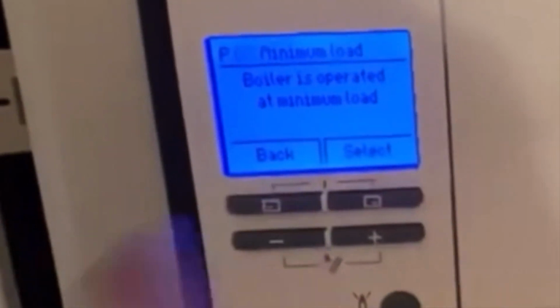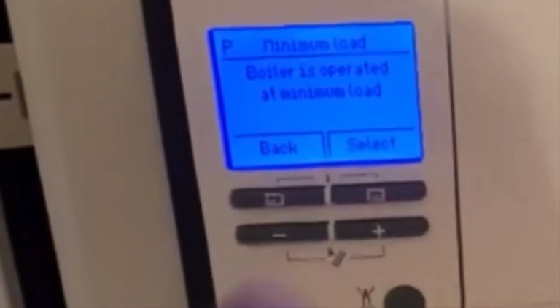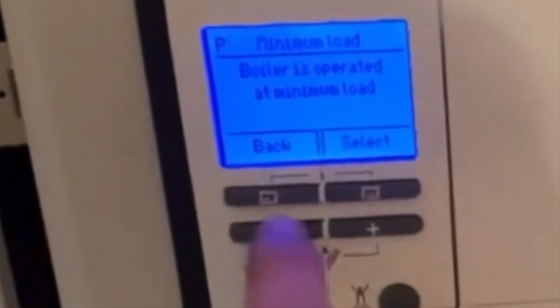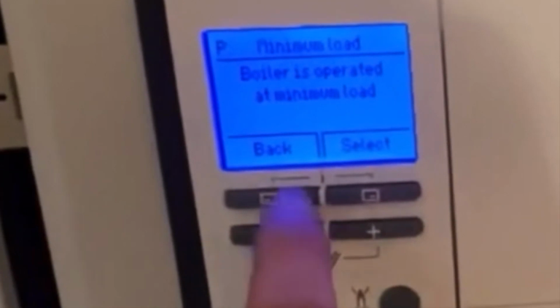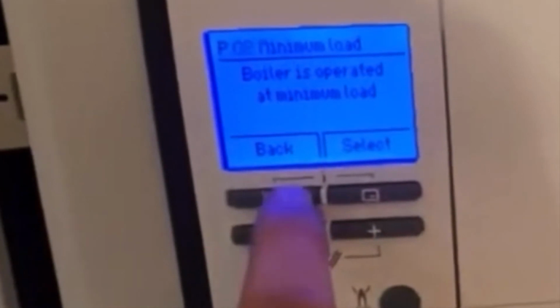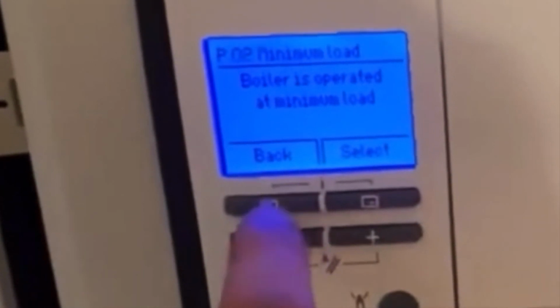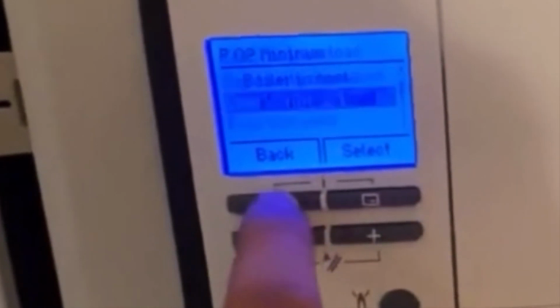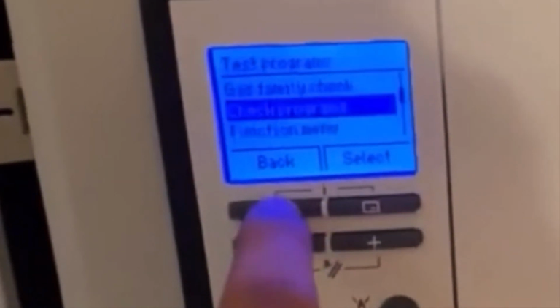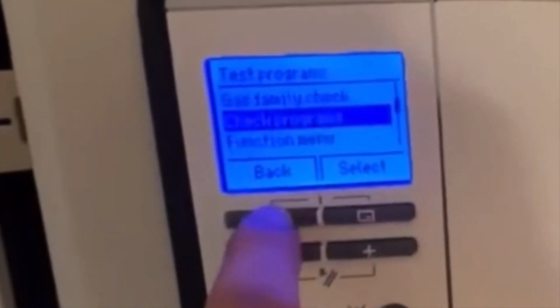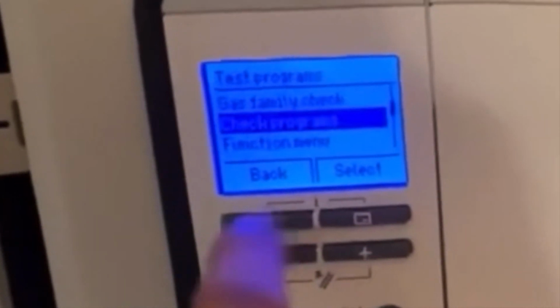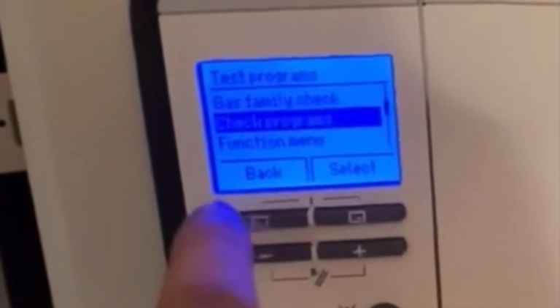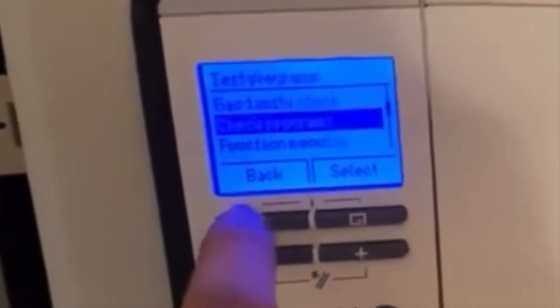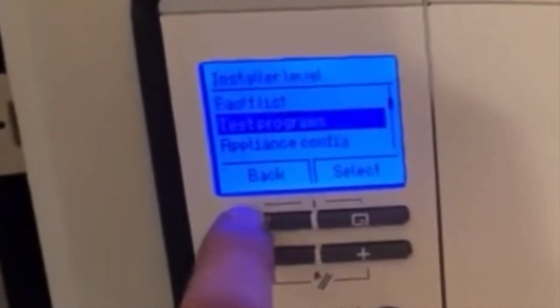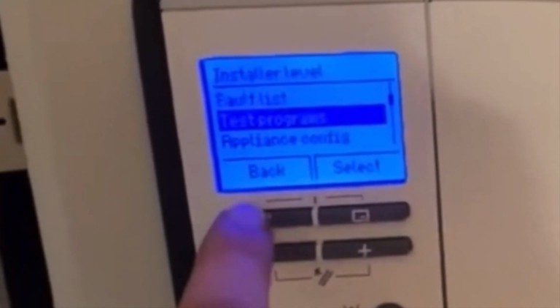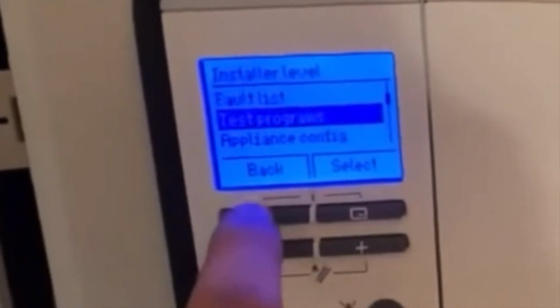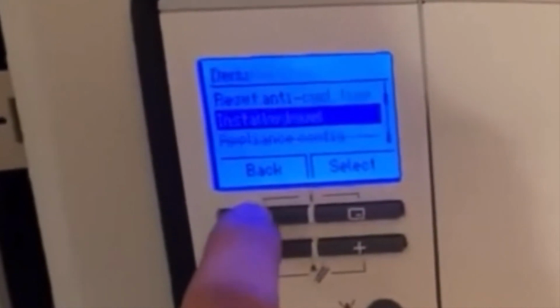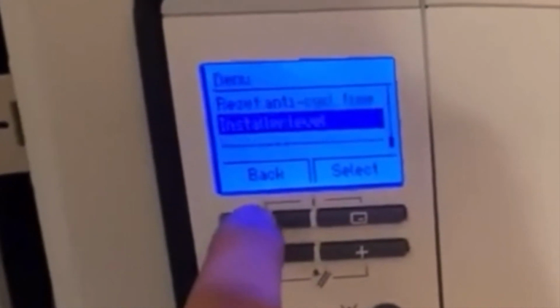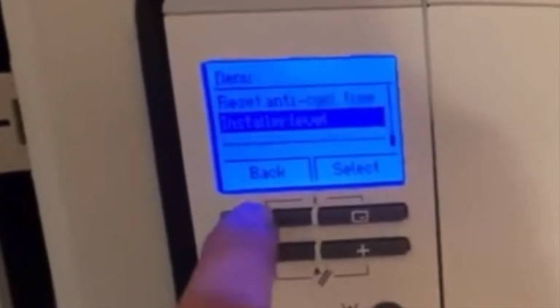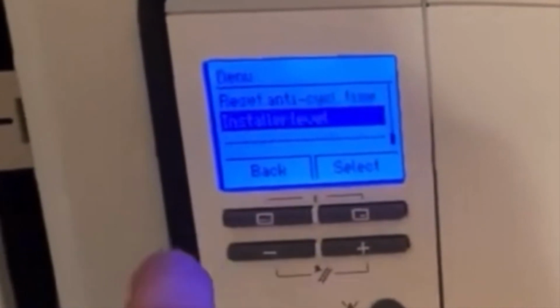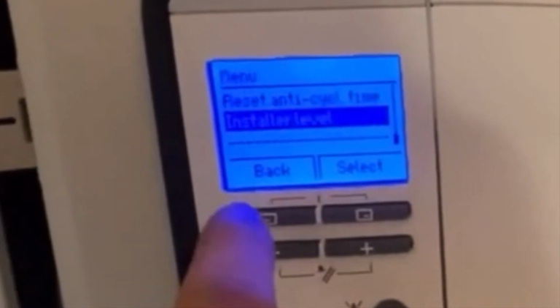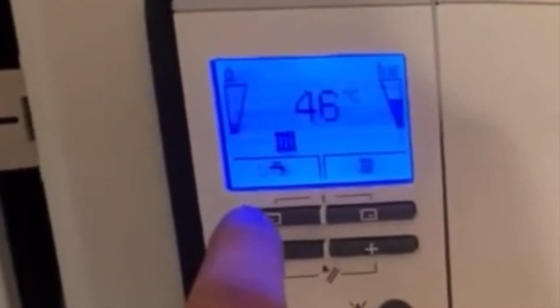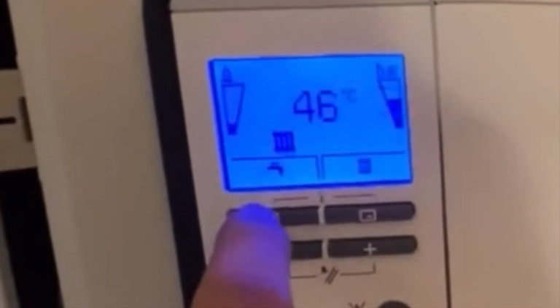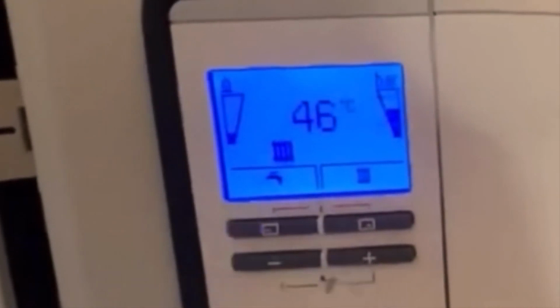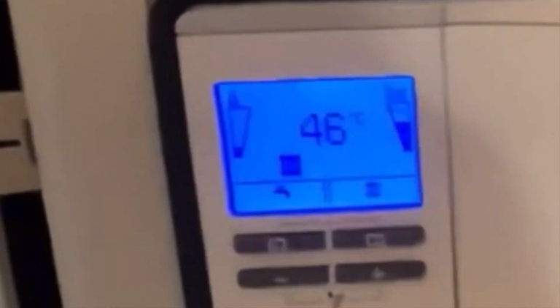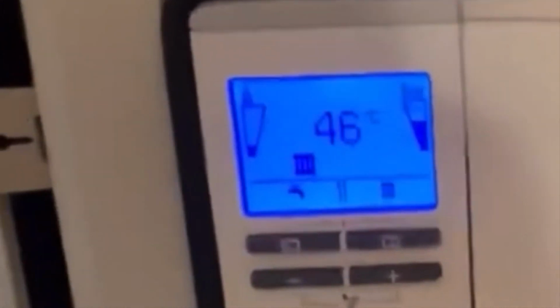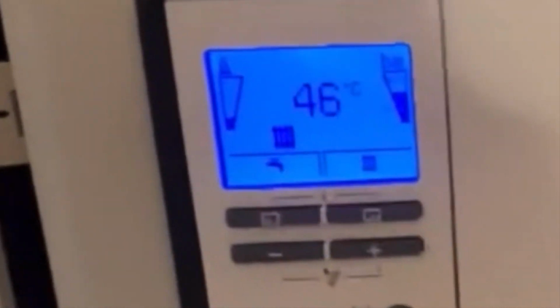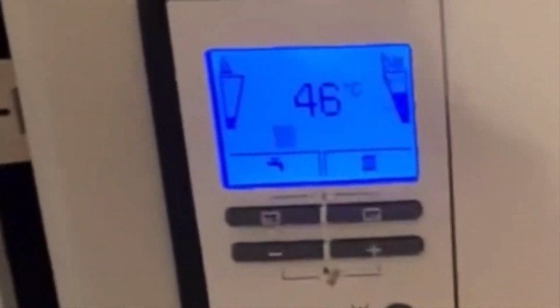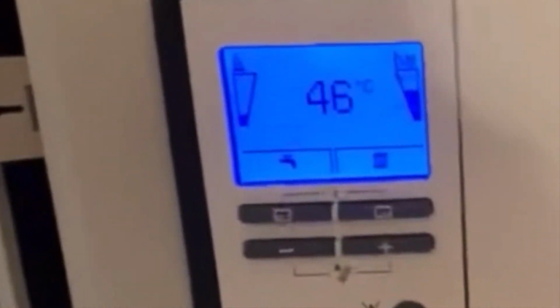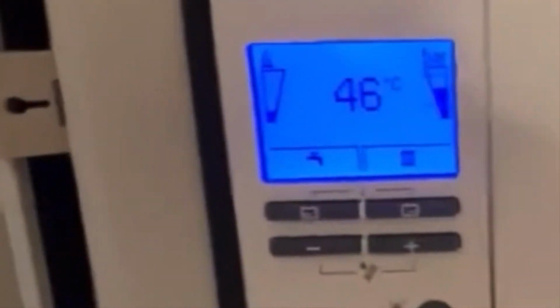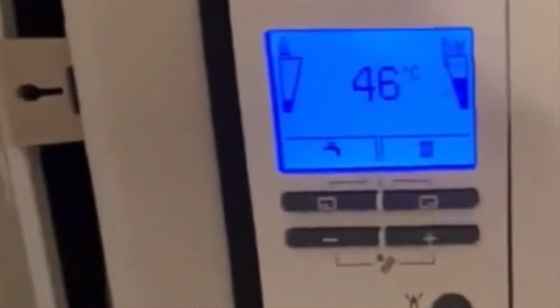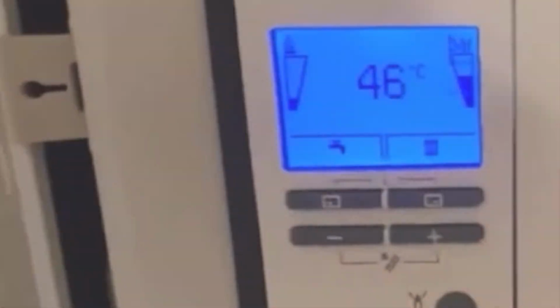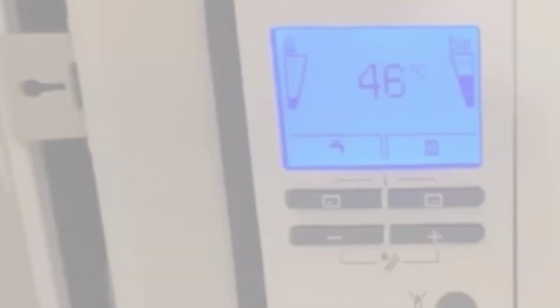When you're finished with it, just press the back button a few times and it'll take you back to the normal screen.